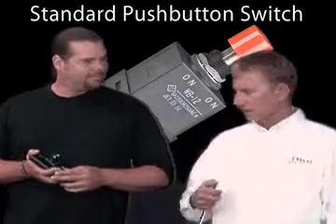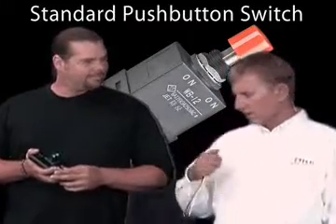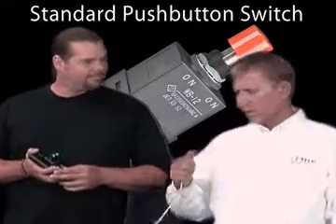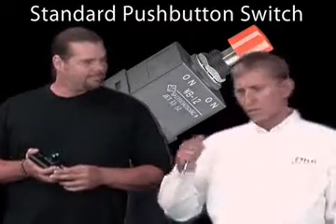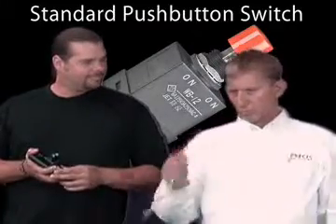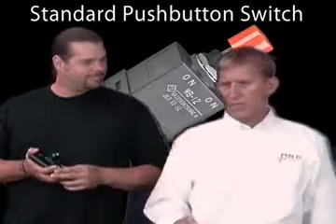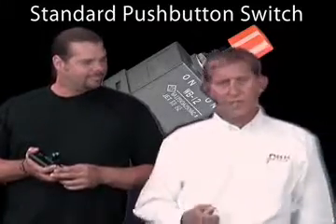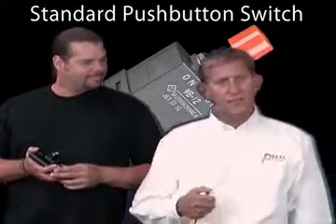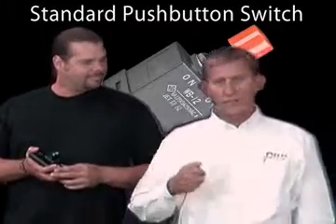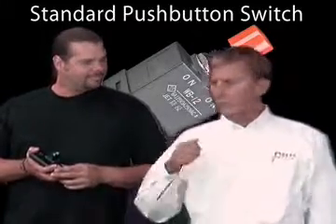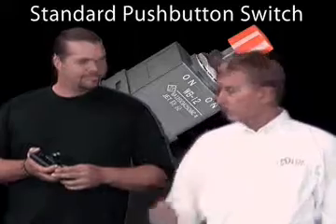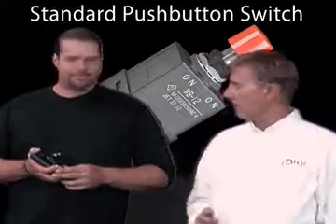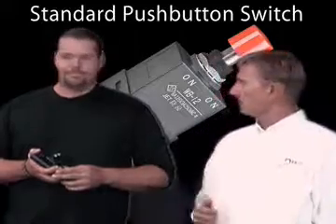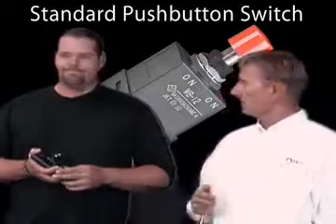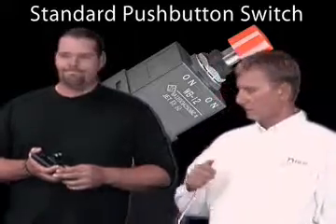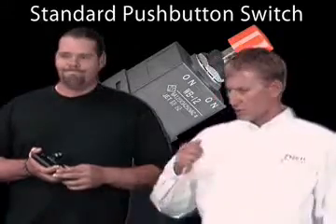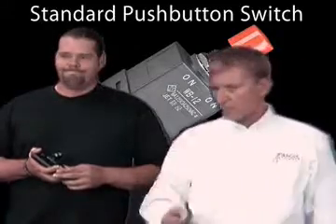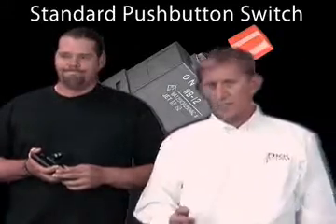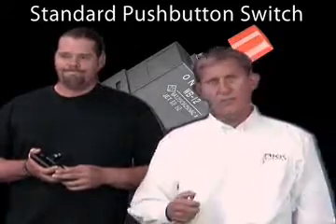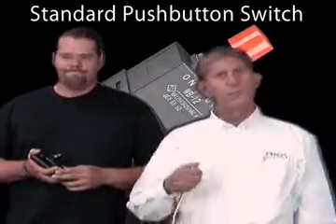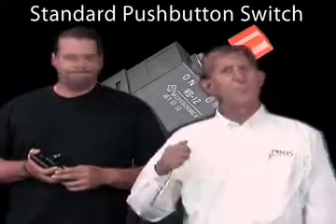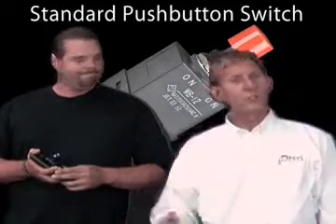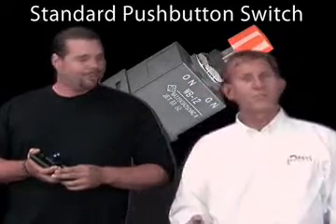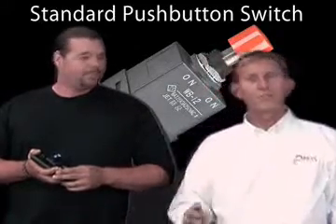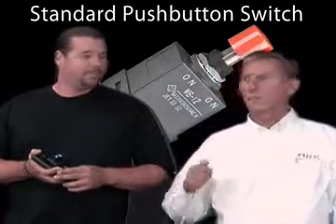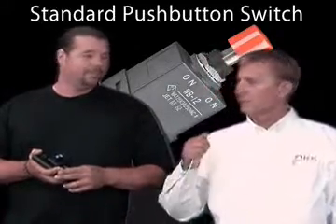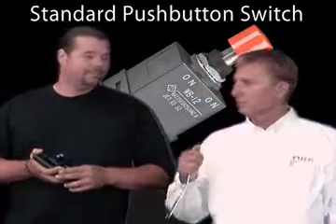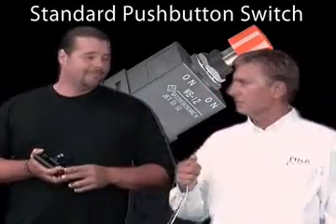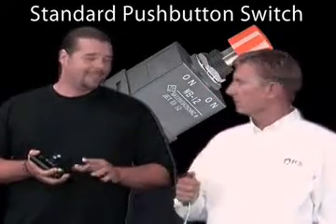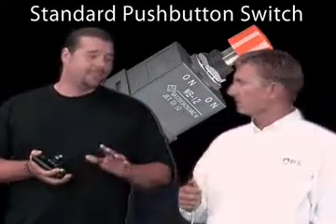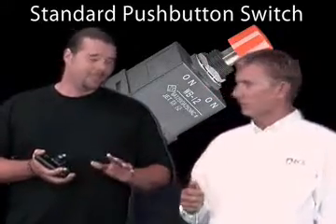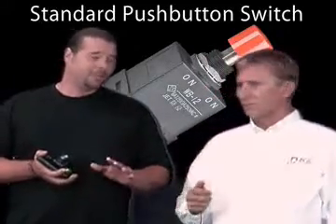Well, you know, push on, push off, push on, push off. Hold it, buddy. That sounds really boring.